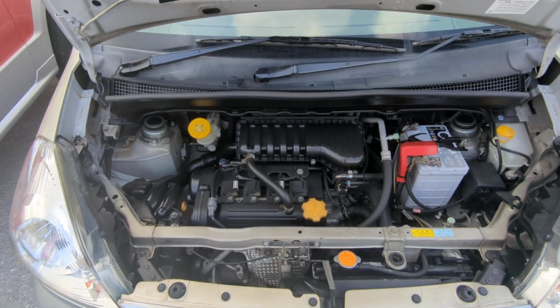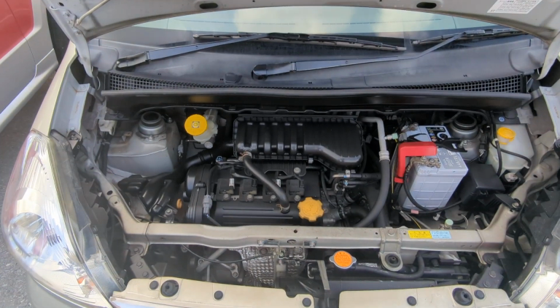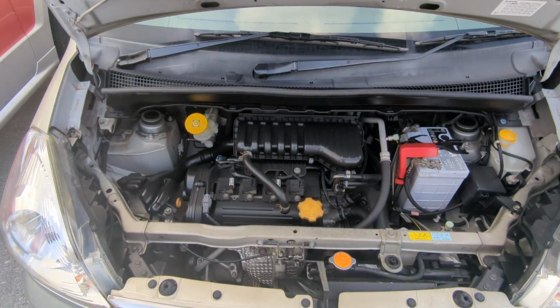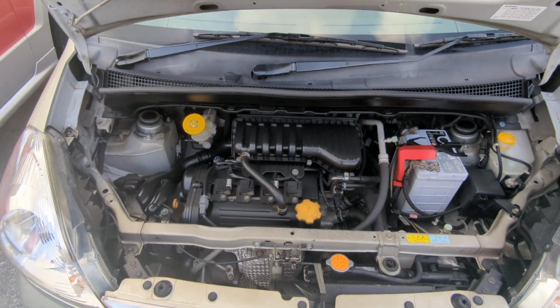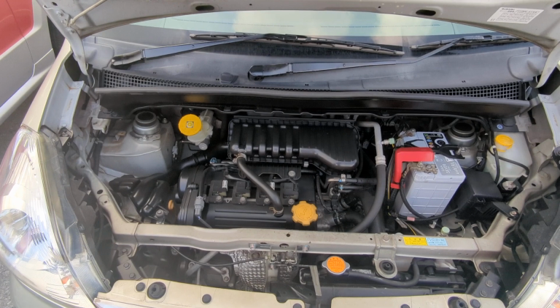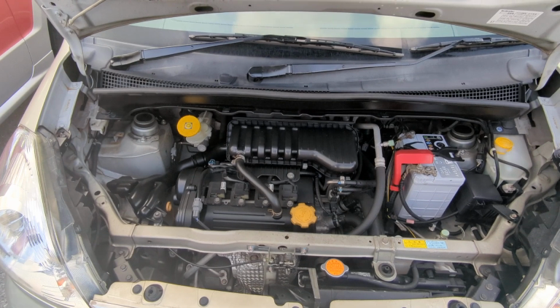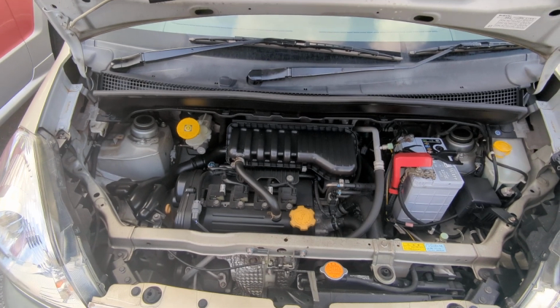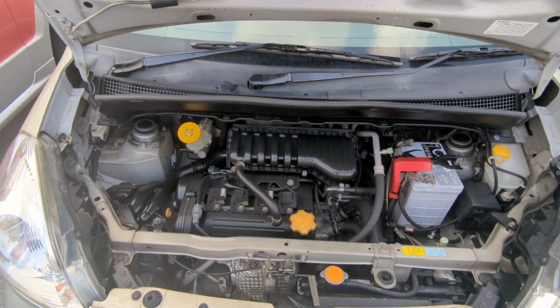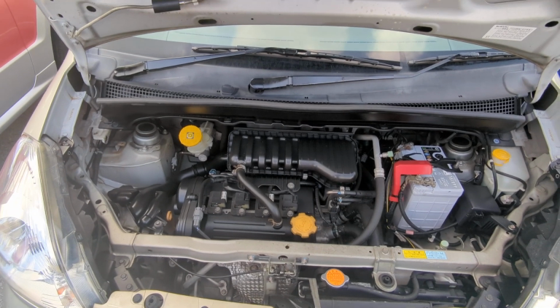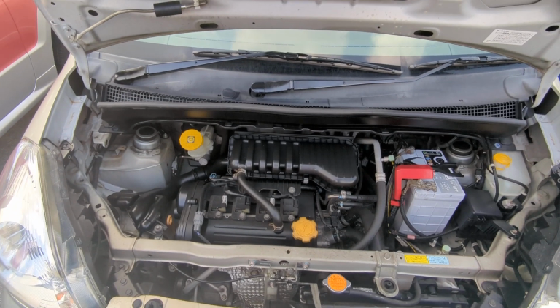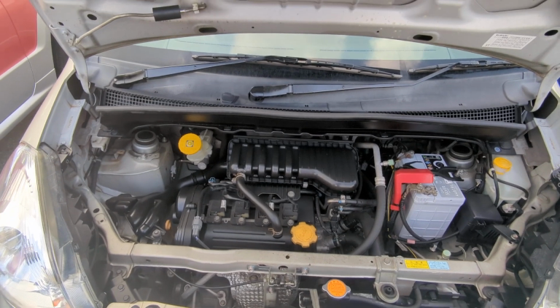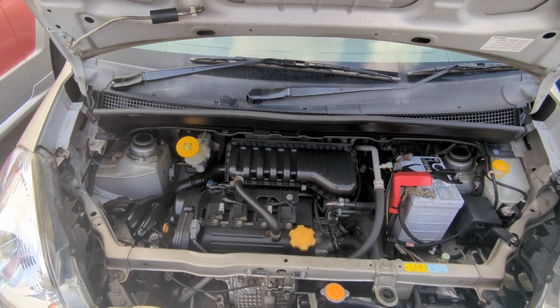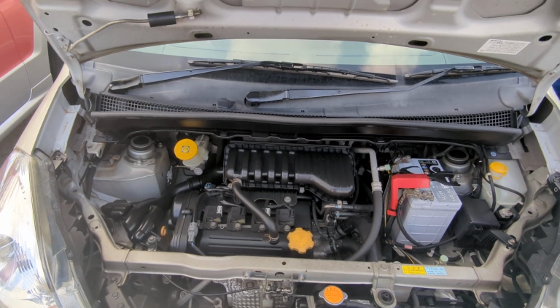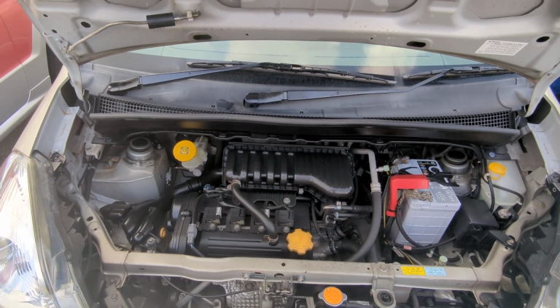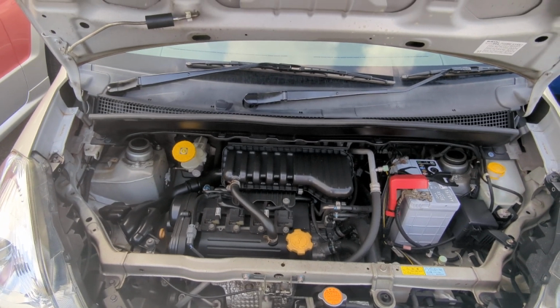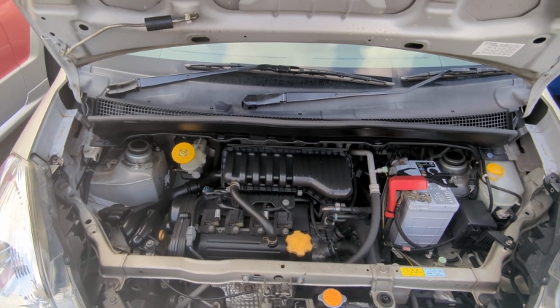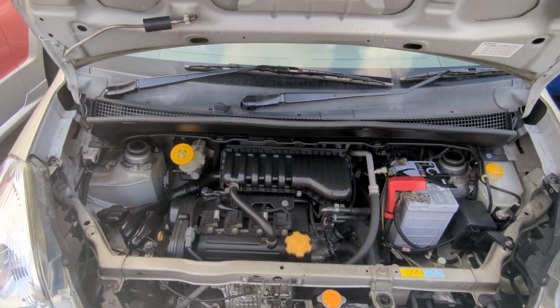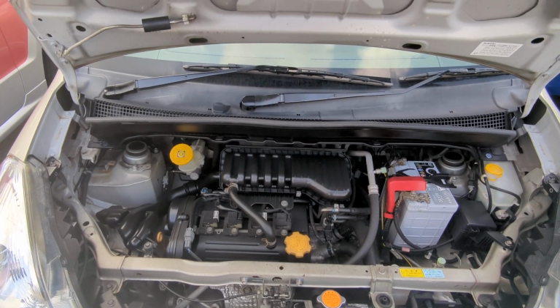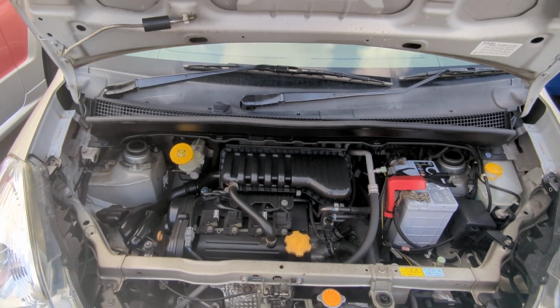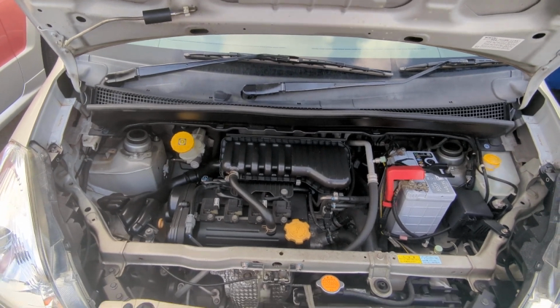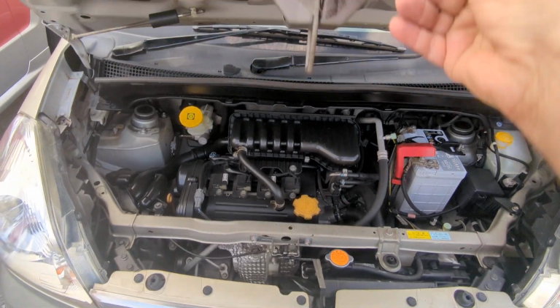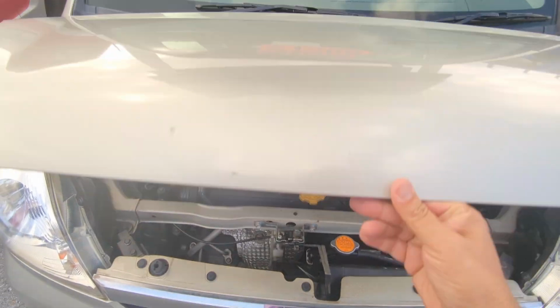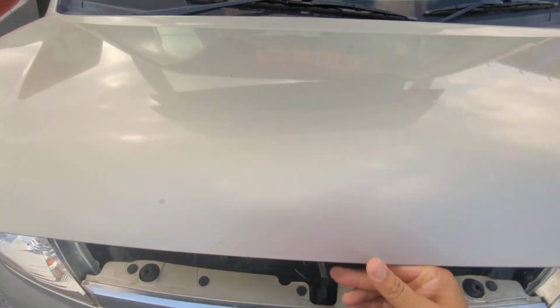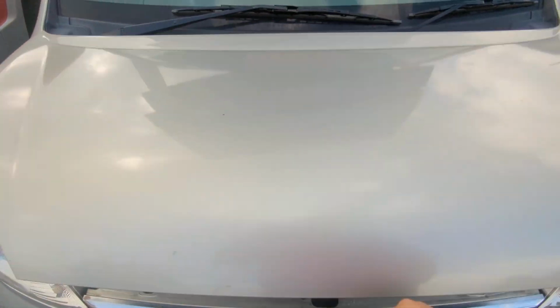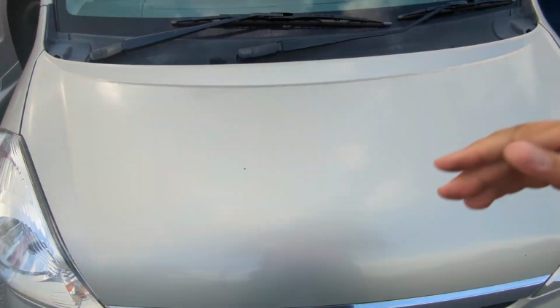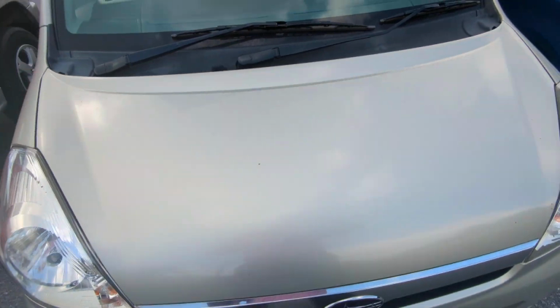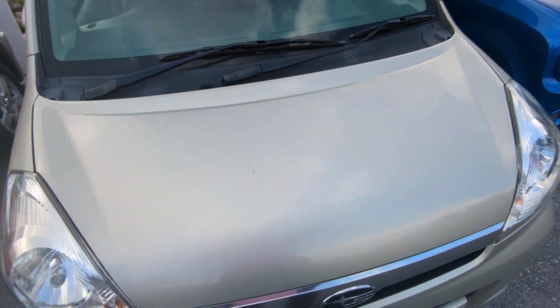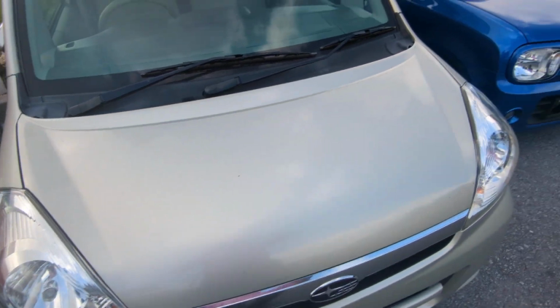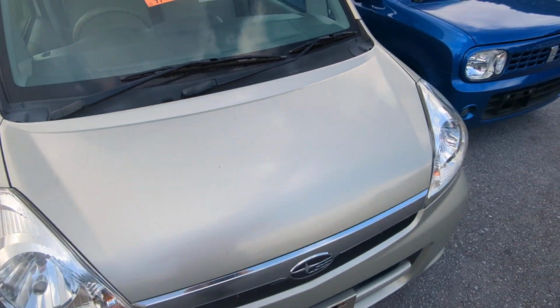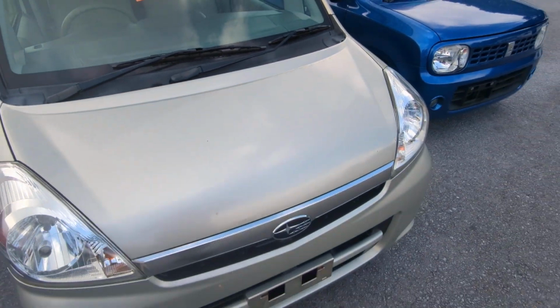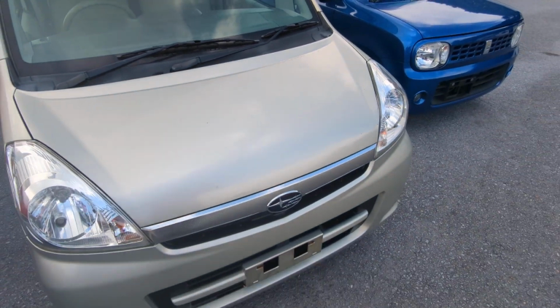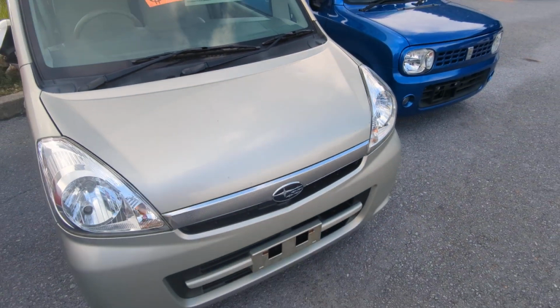And here you have the big powerhouse — a 660cc engine. Nice and clean. So there you go.